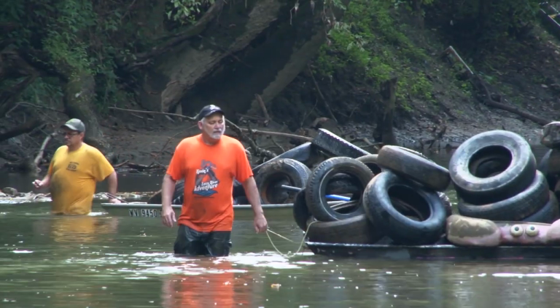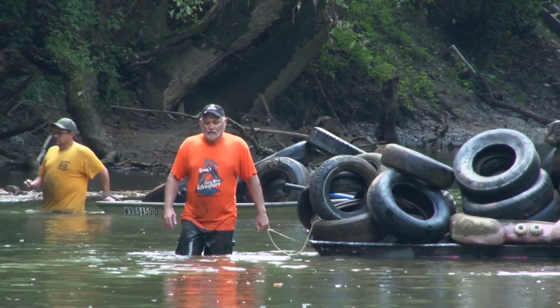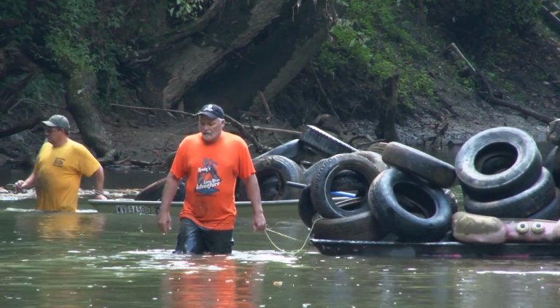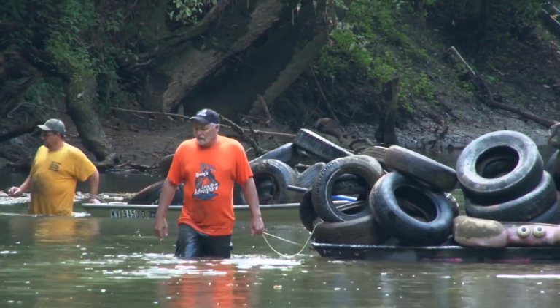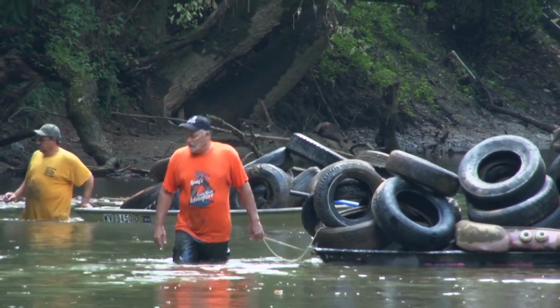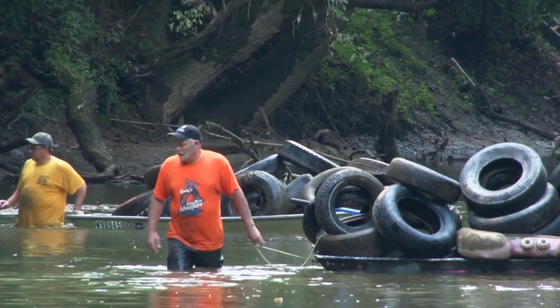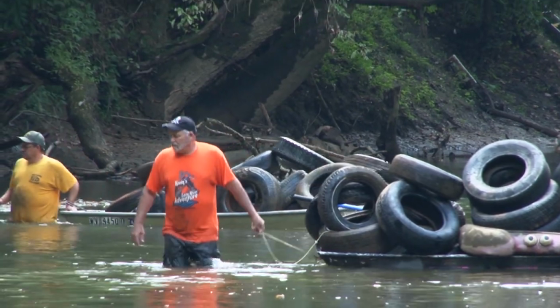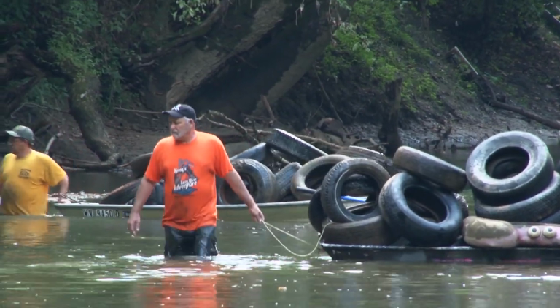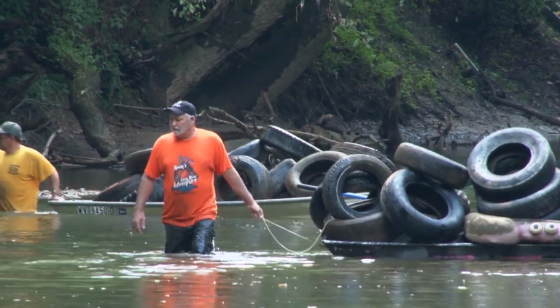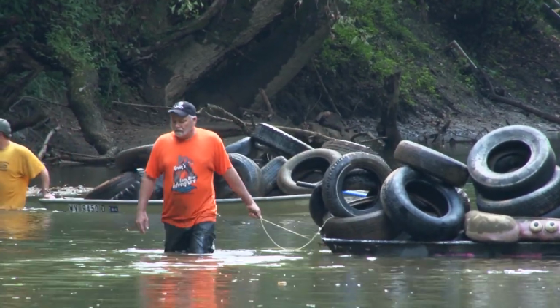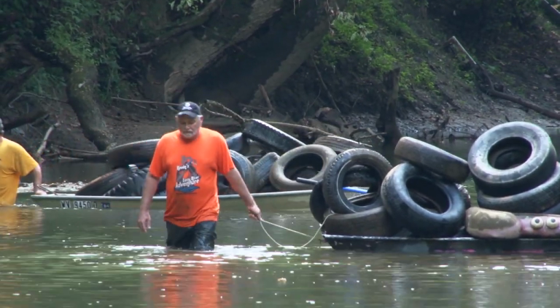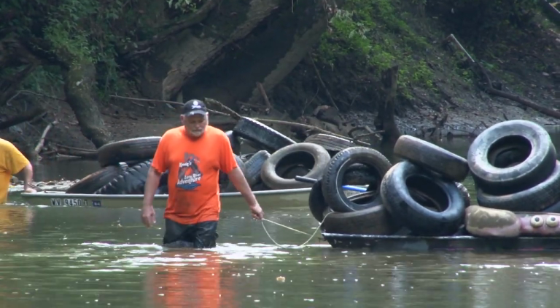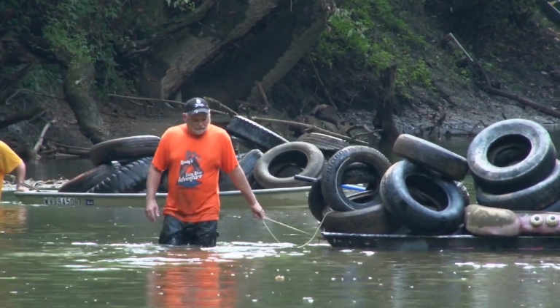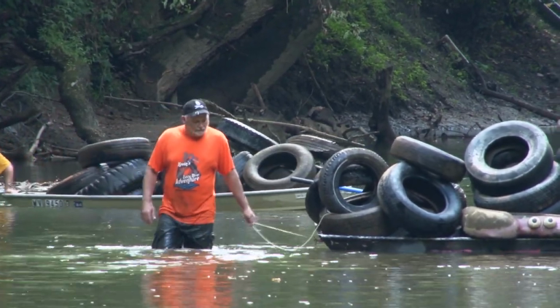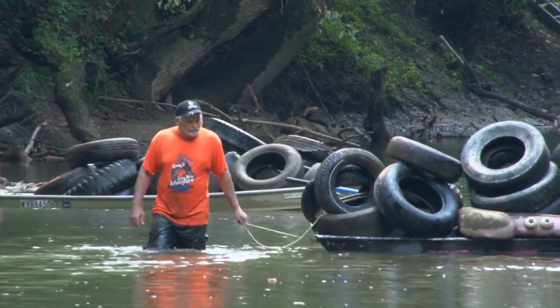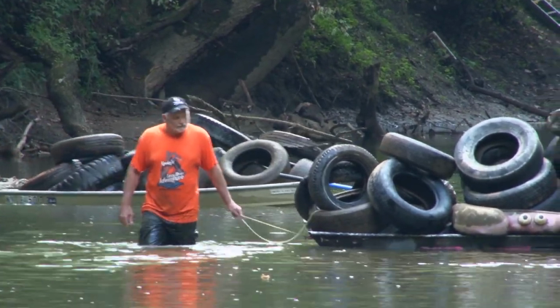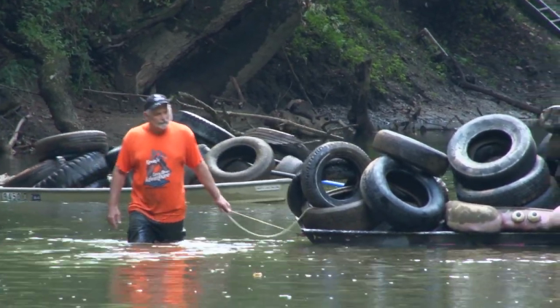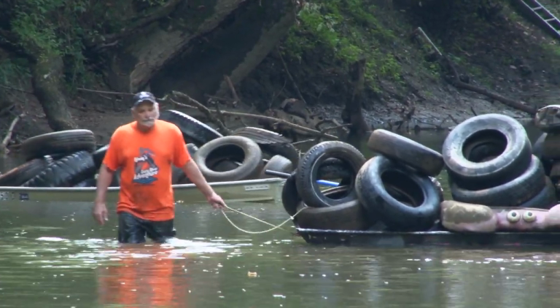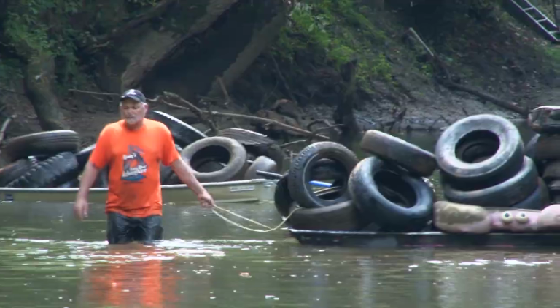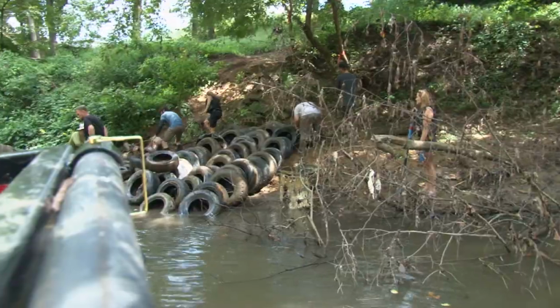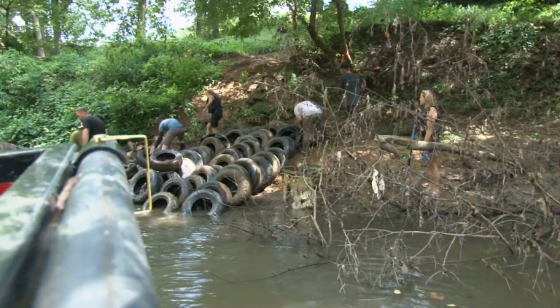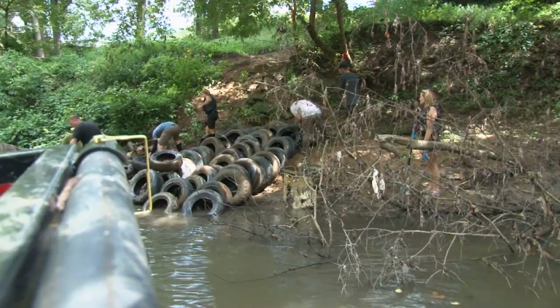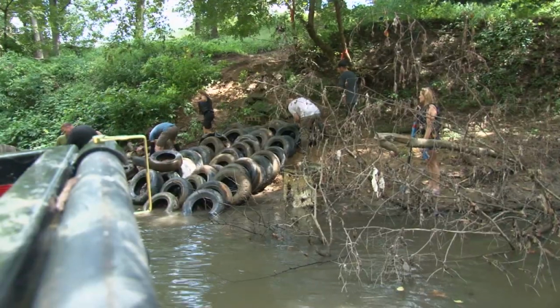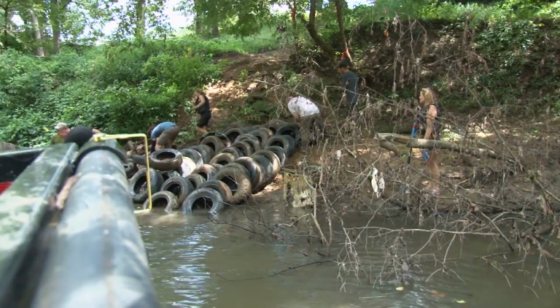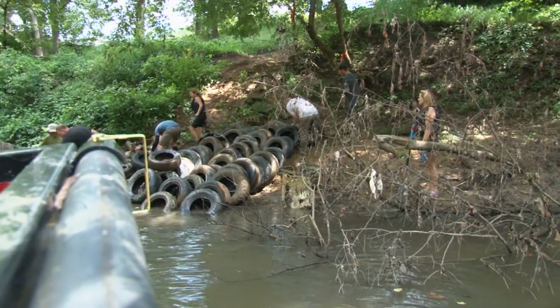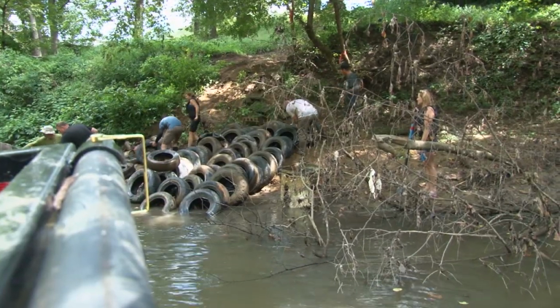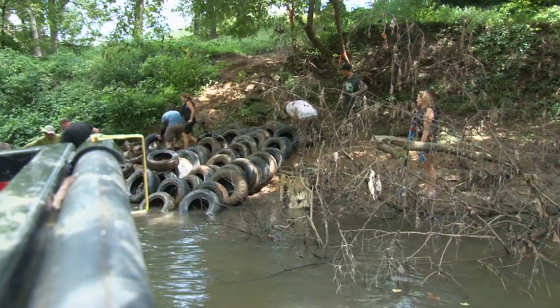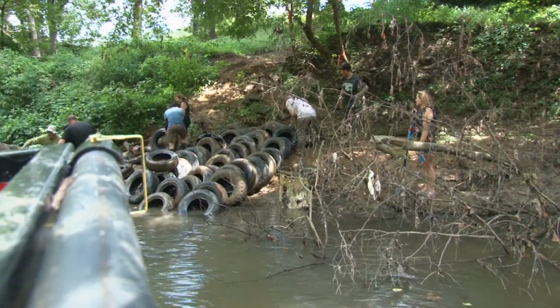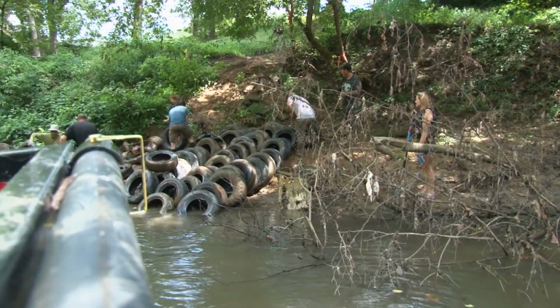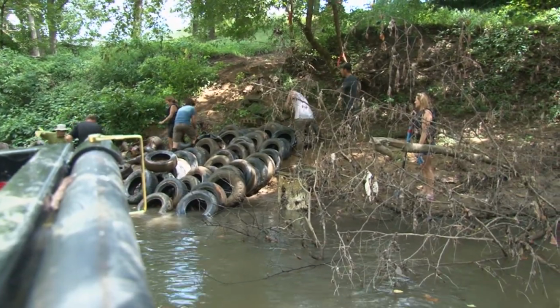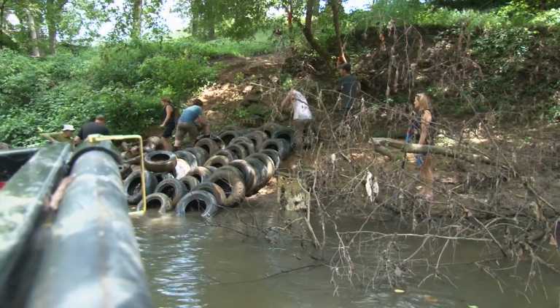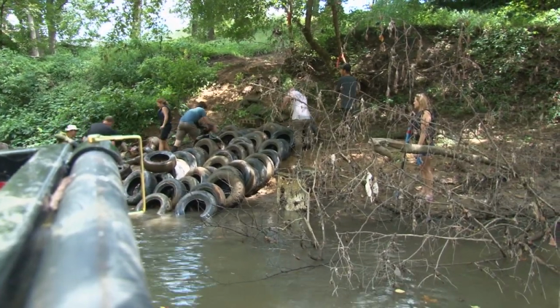It used to be when we floated, you floated until the boats were full, and then you came down to where you unloaded them, and you left a lot of stuff.